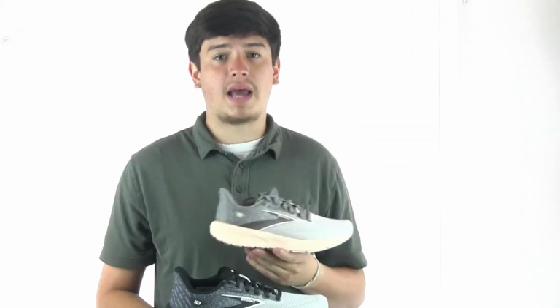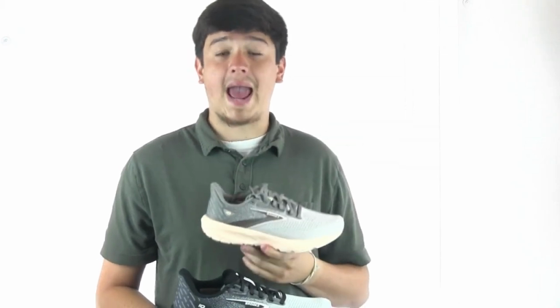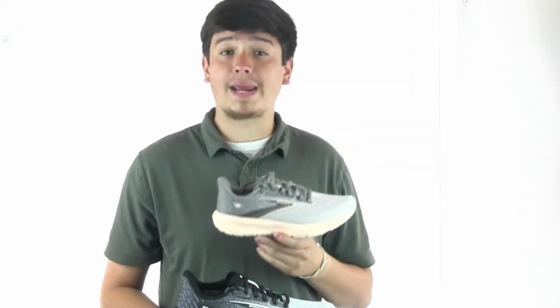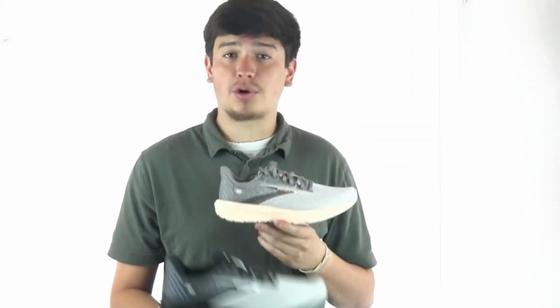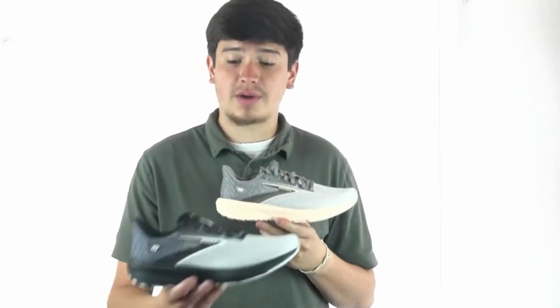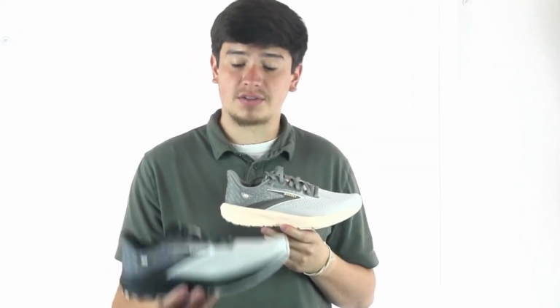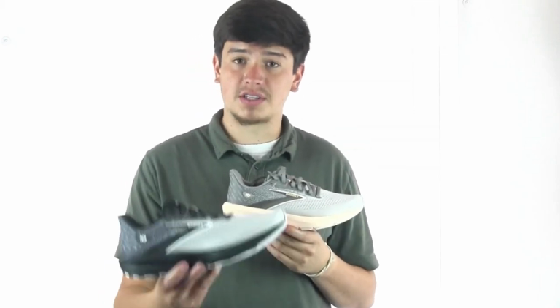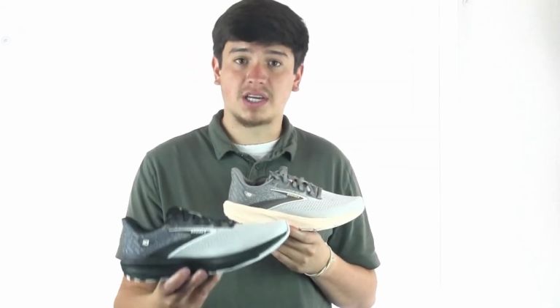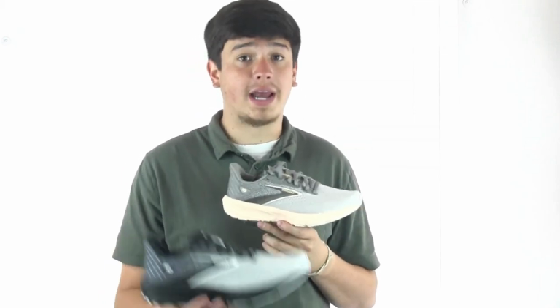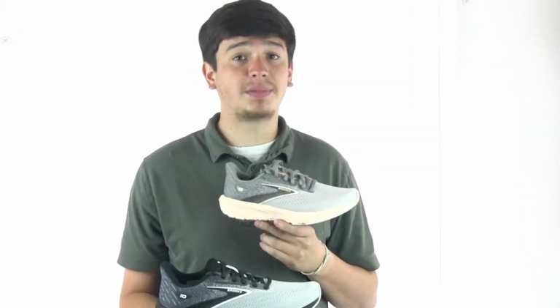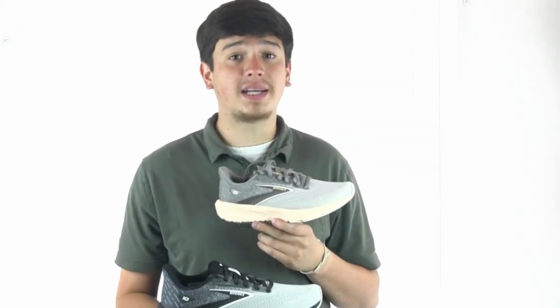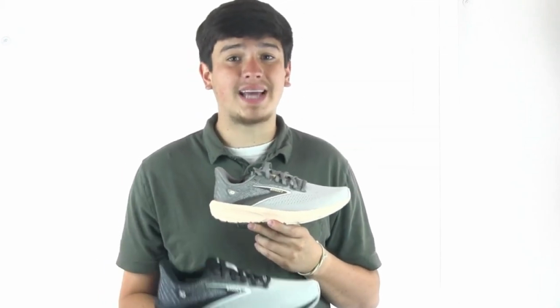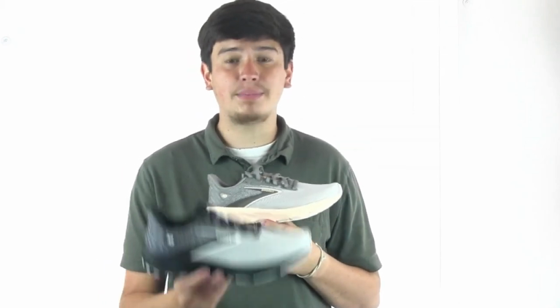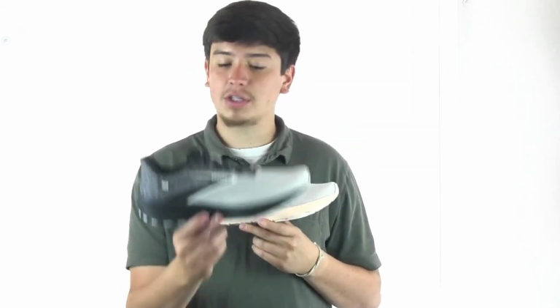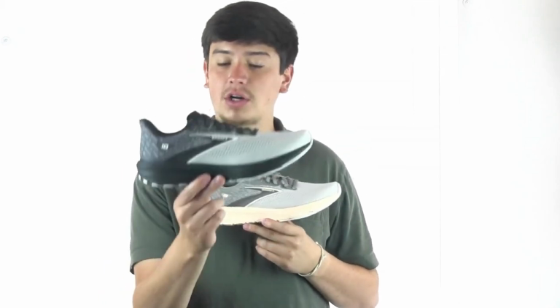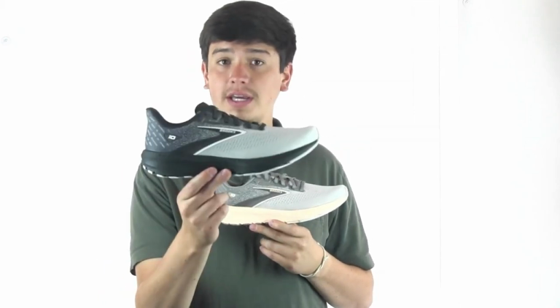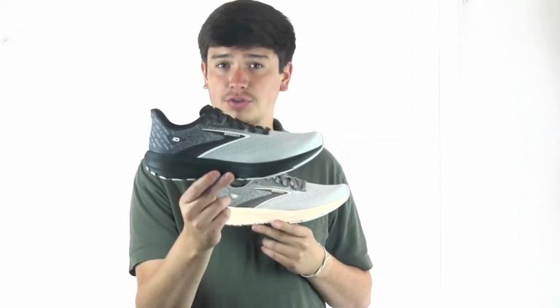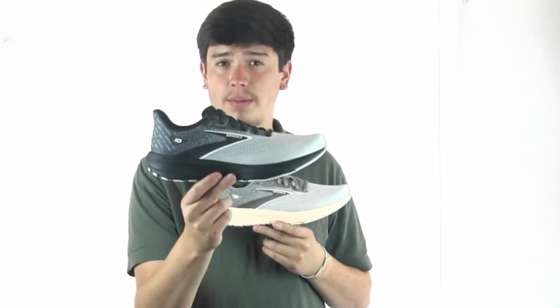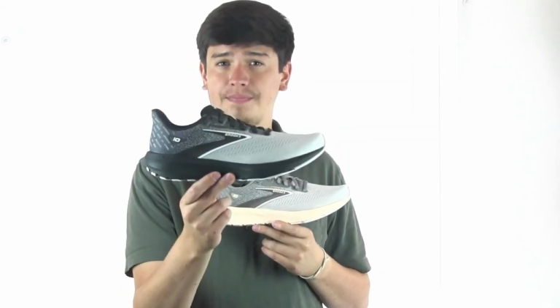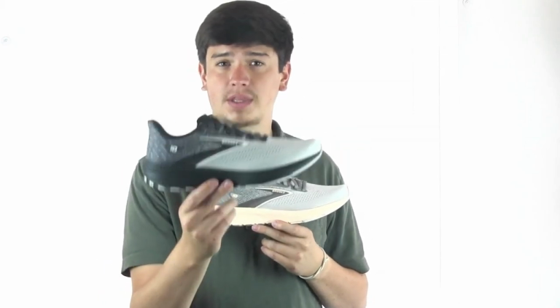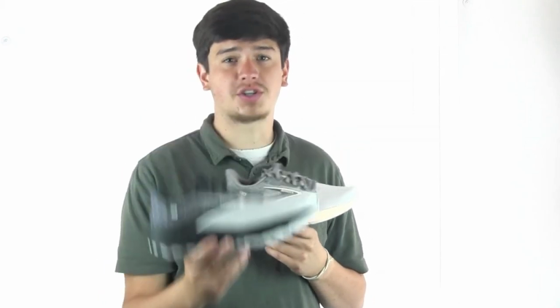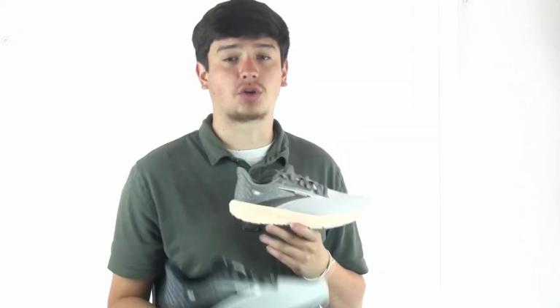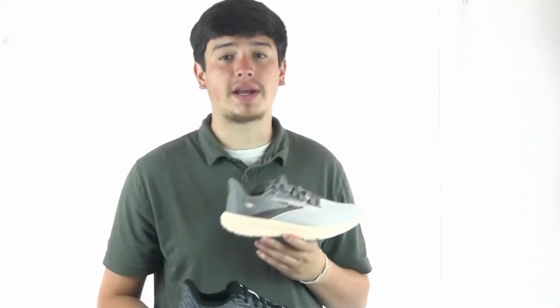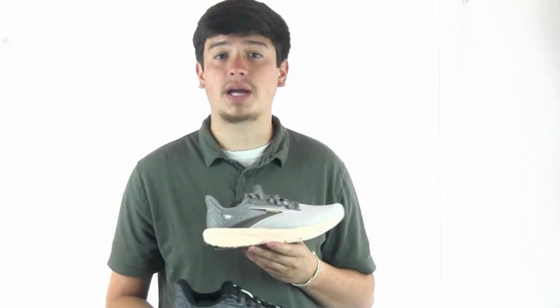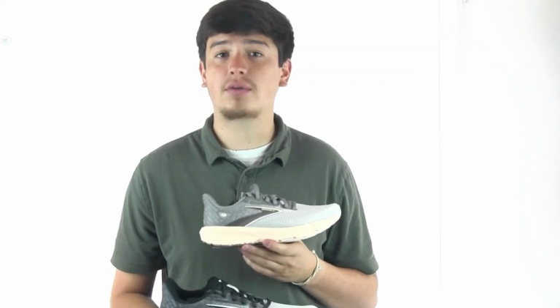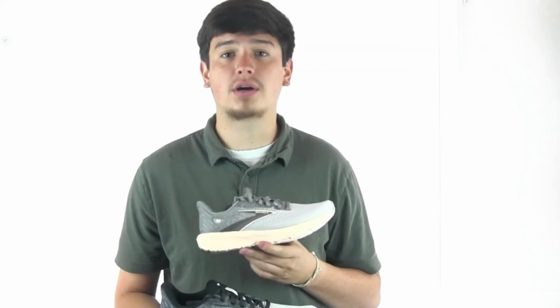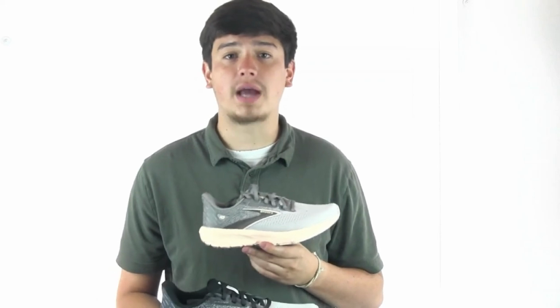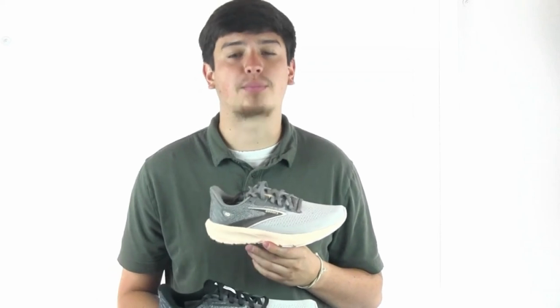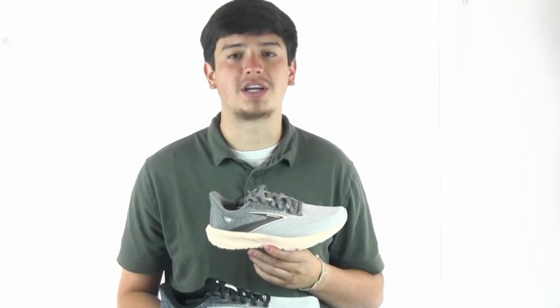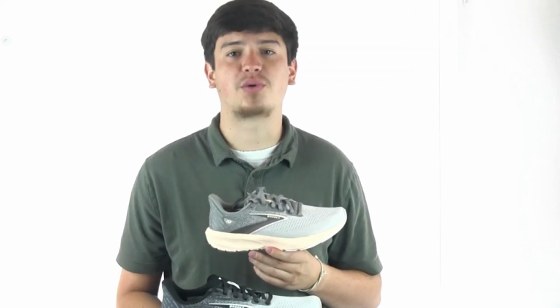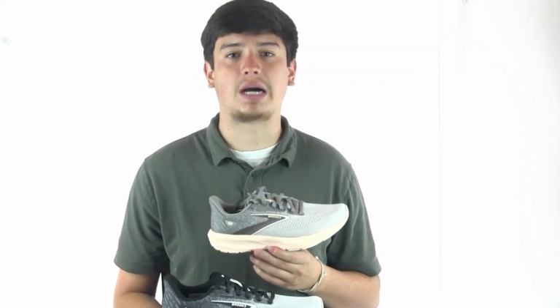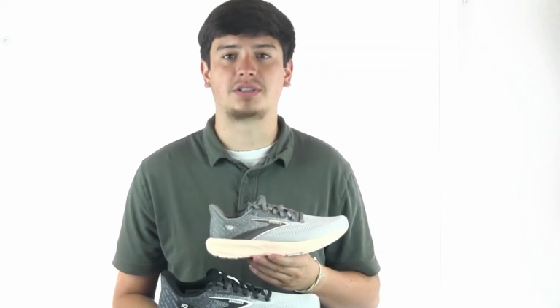At 8.3 ounces, an updated 10mm heel drop, this is a great lightweight runner at a price point option.